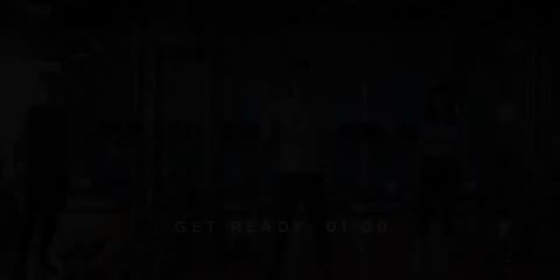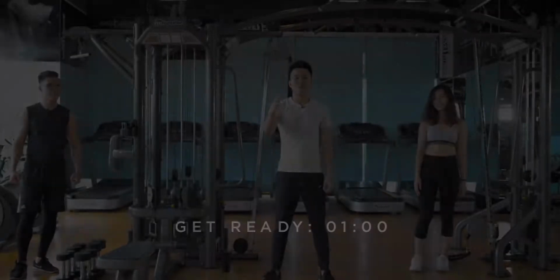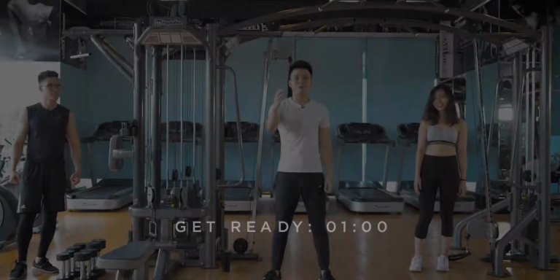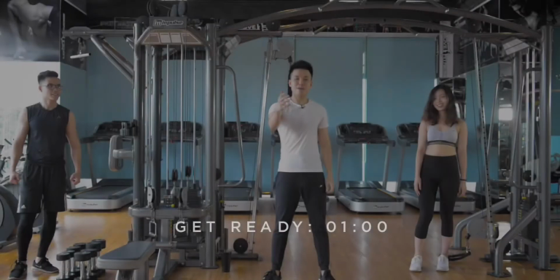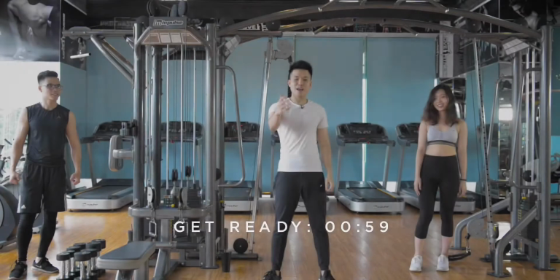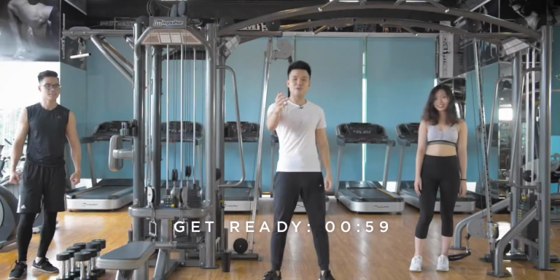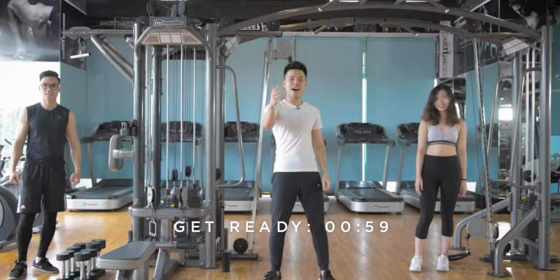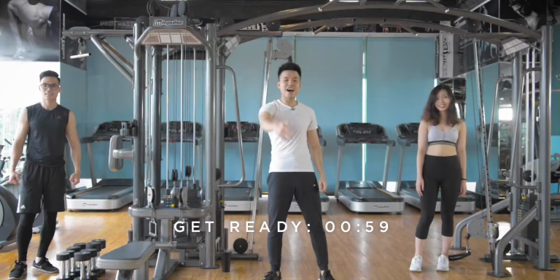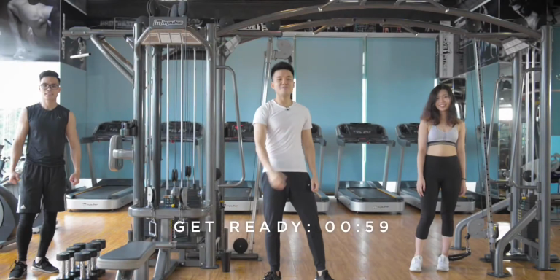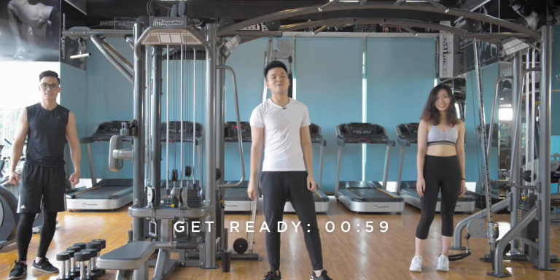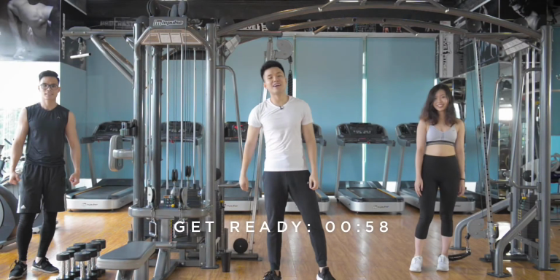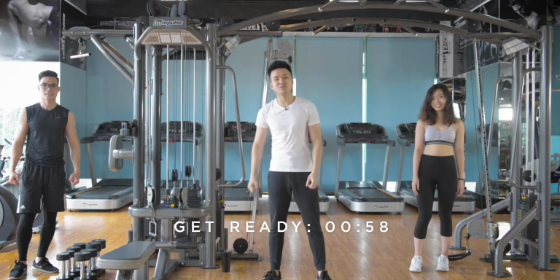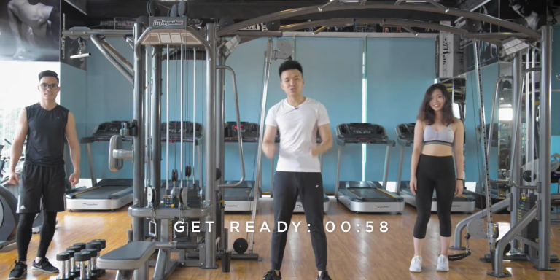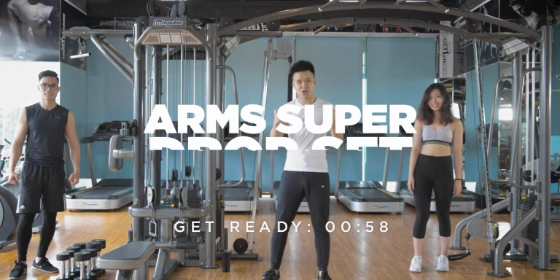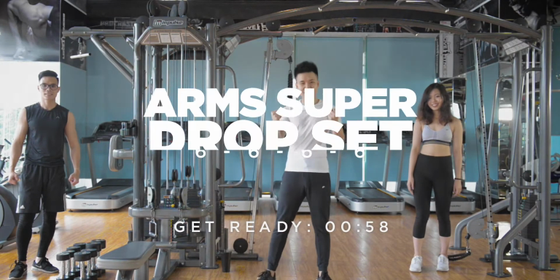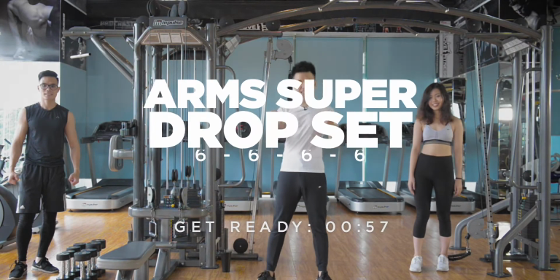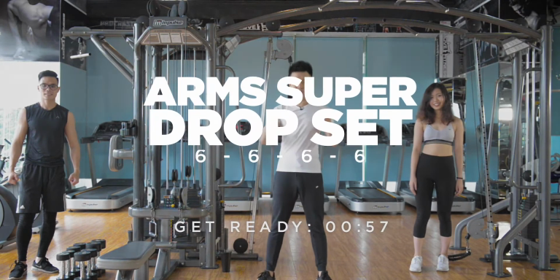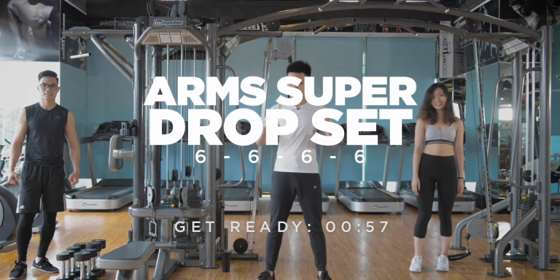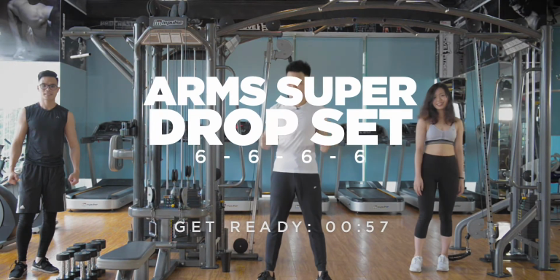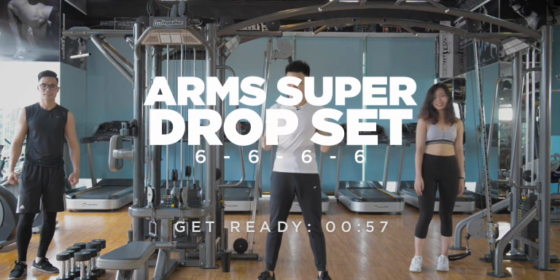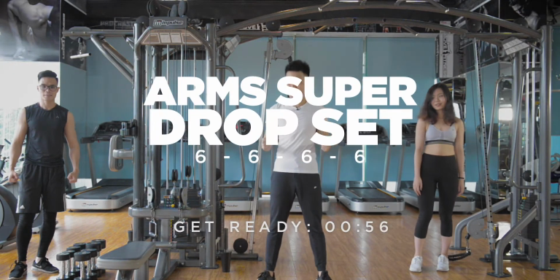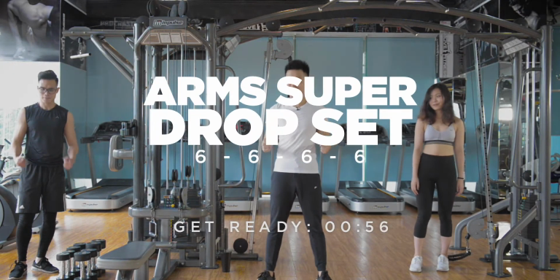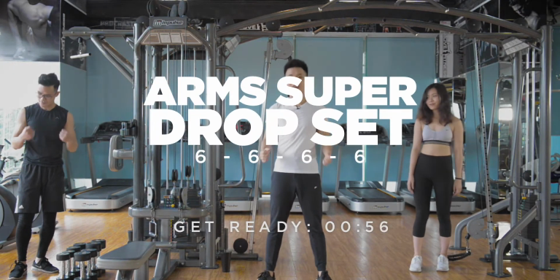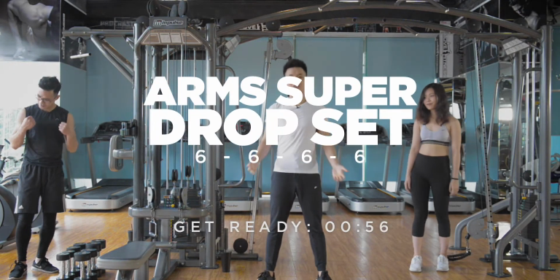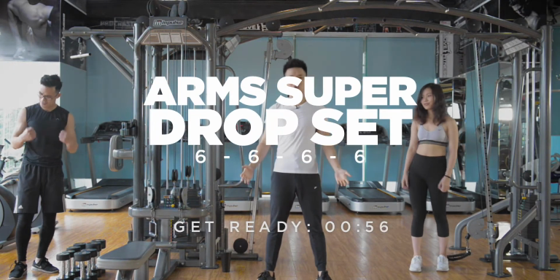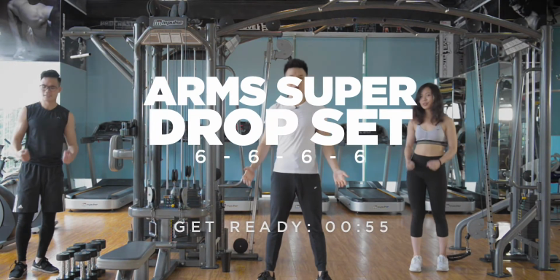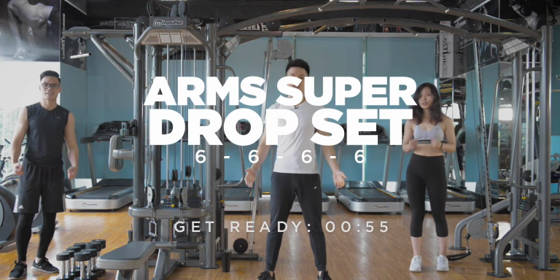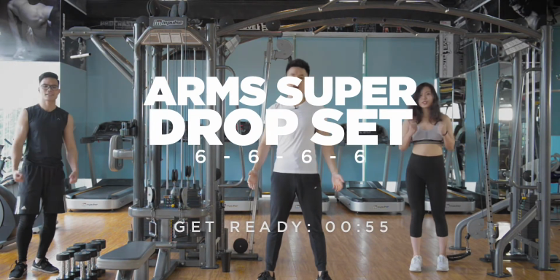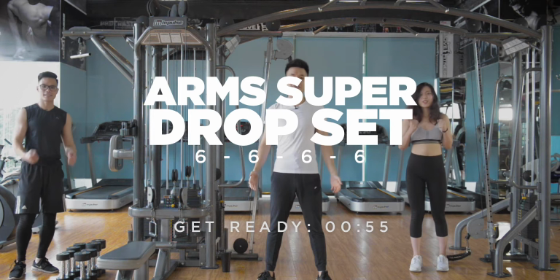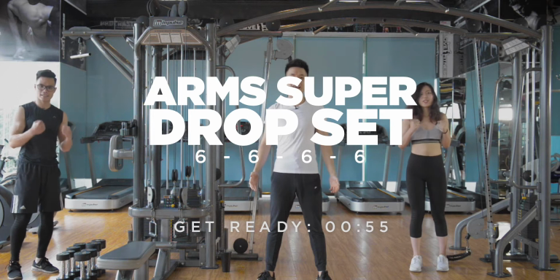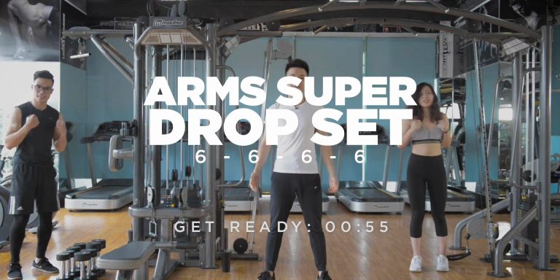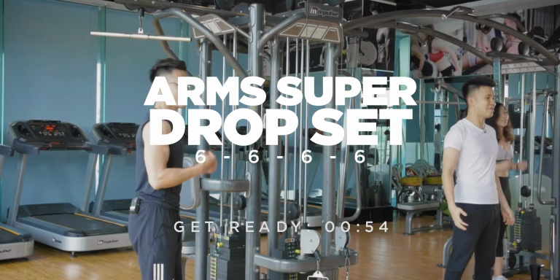What up, what up, what up? Welcome to triceps and biceps super drop set, baby.